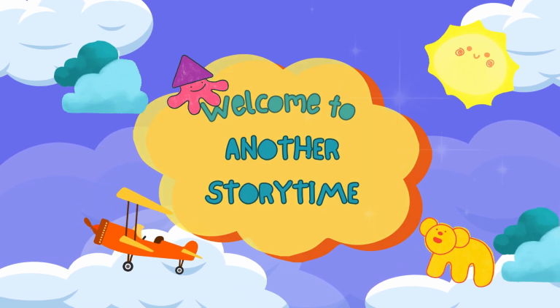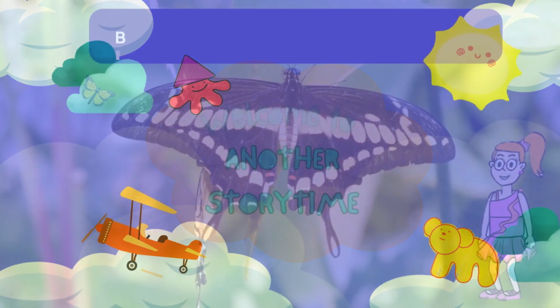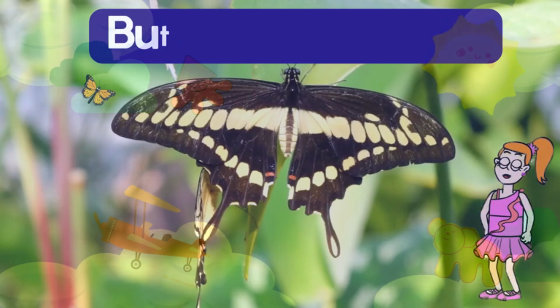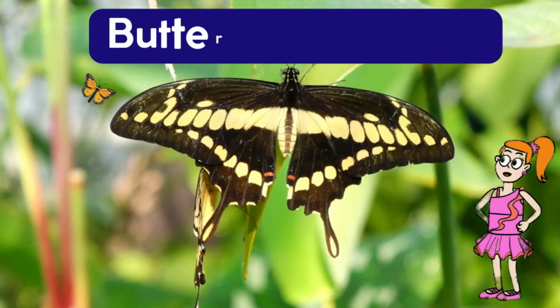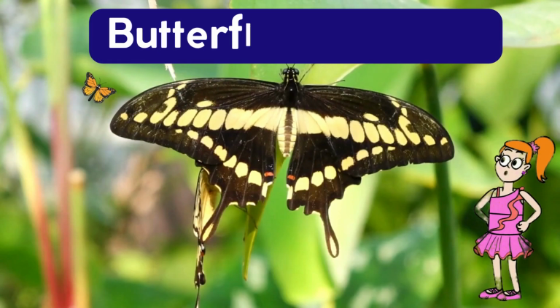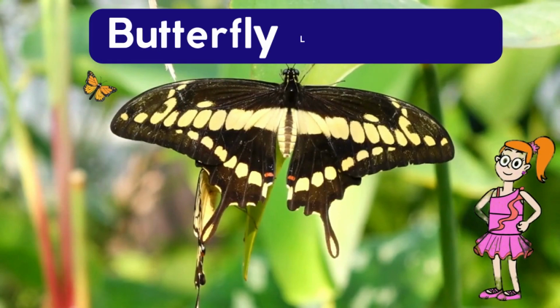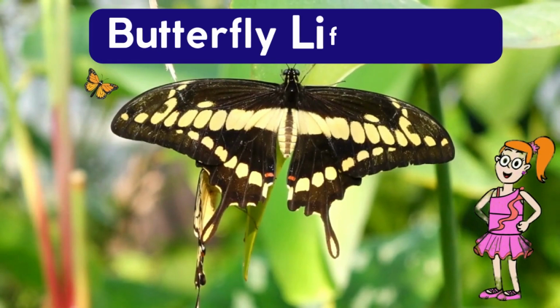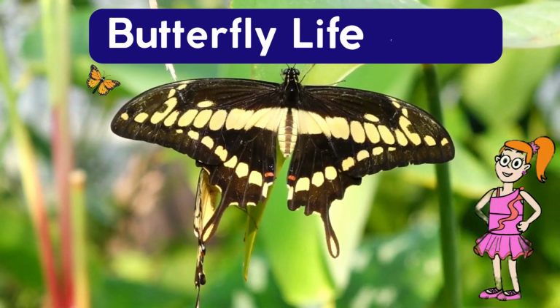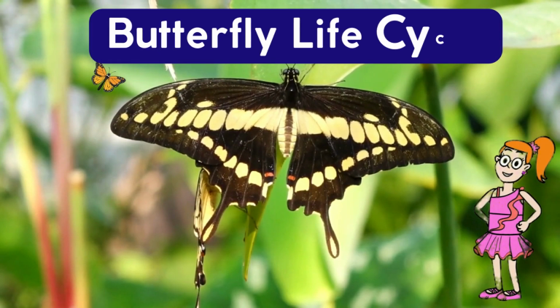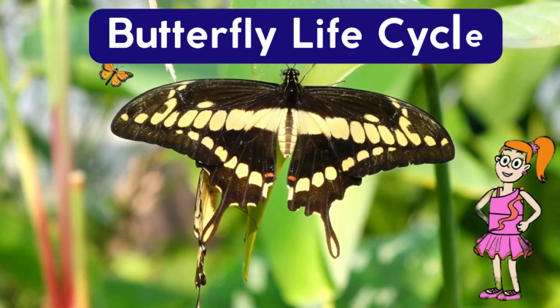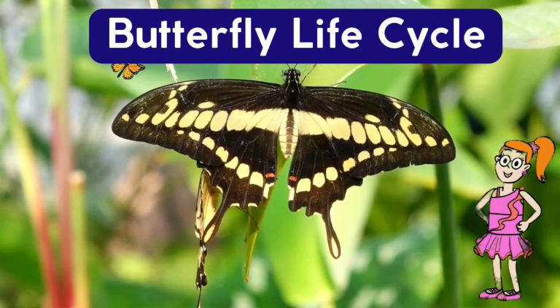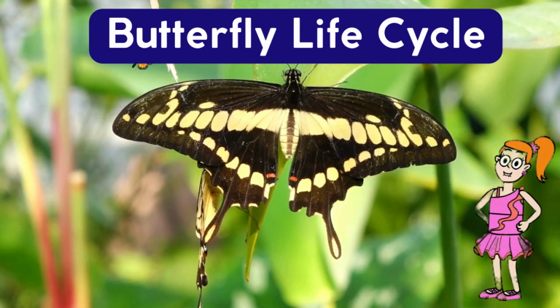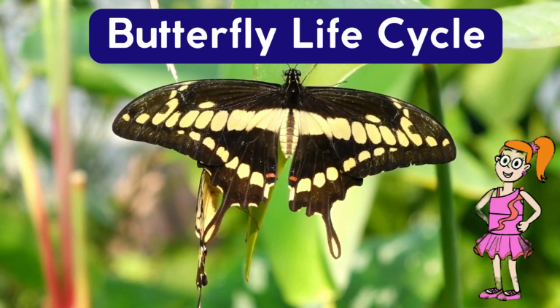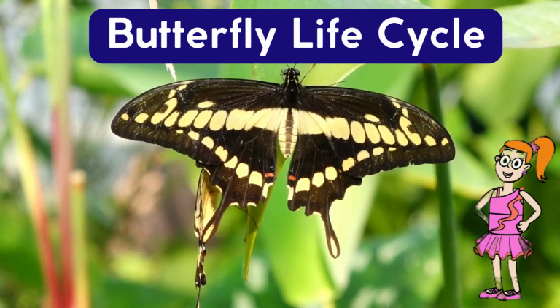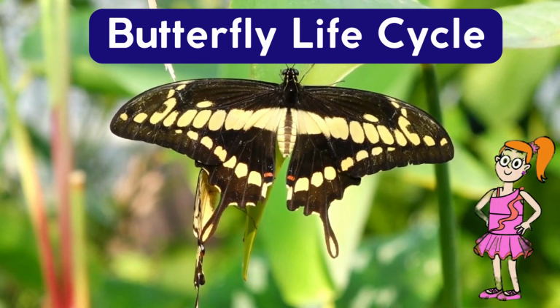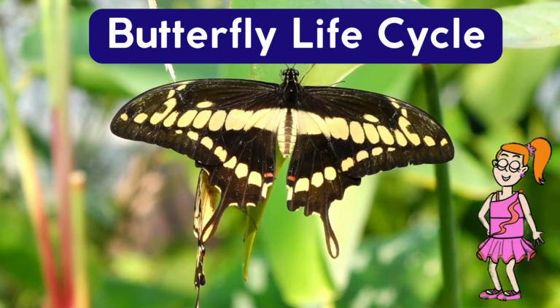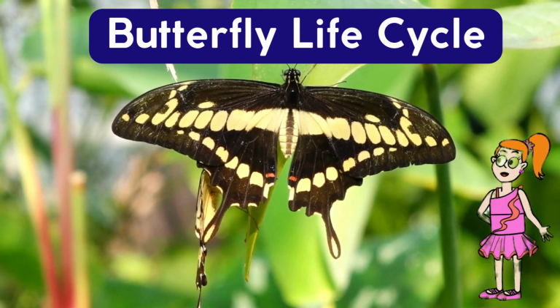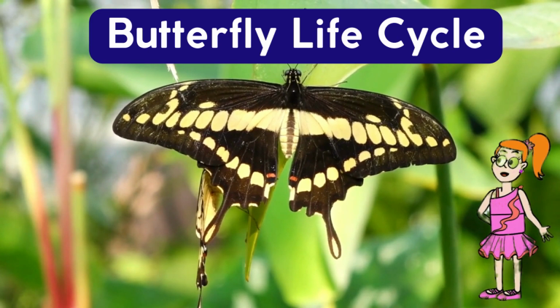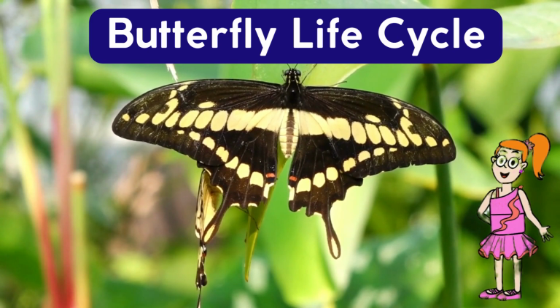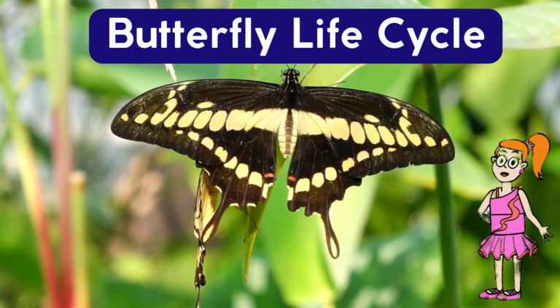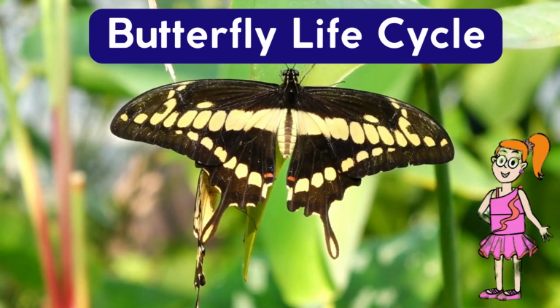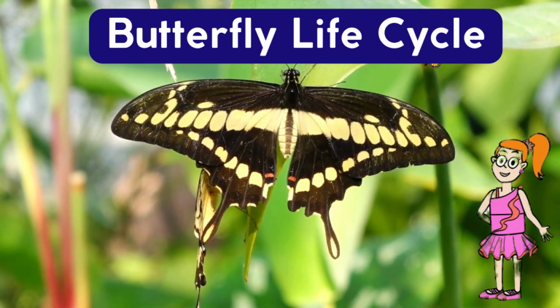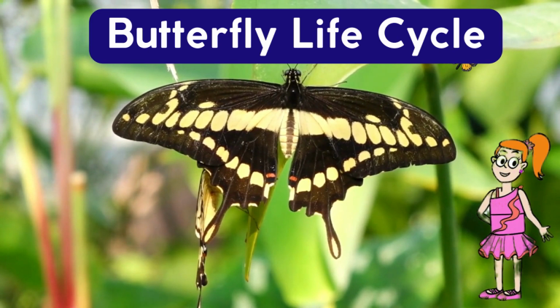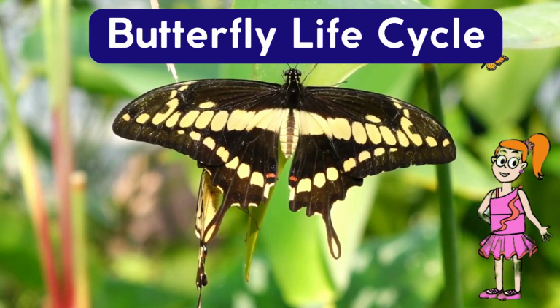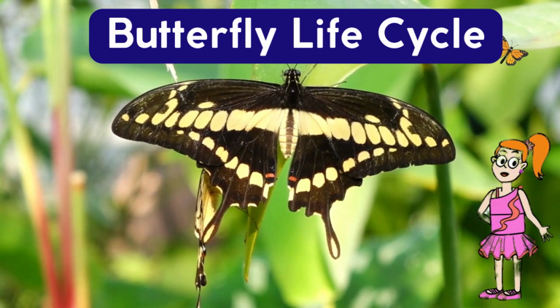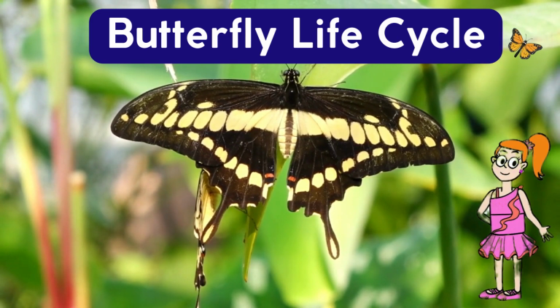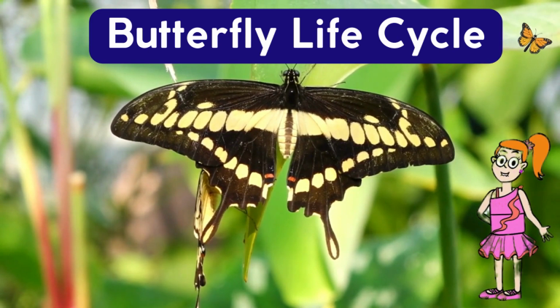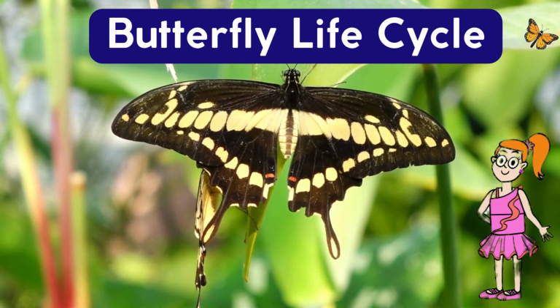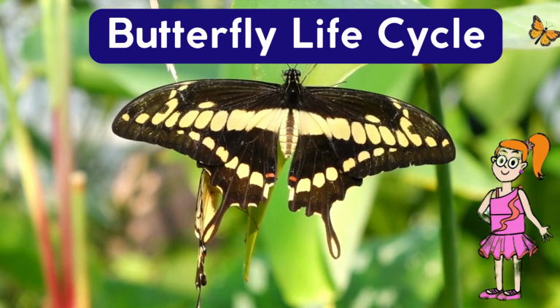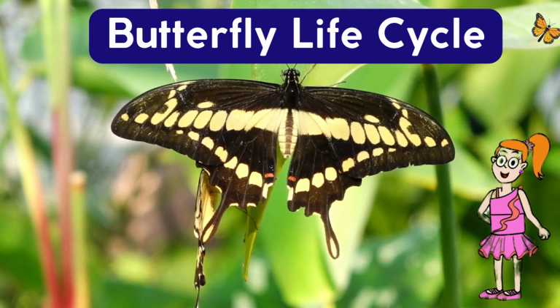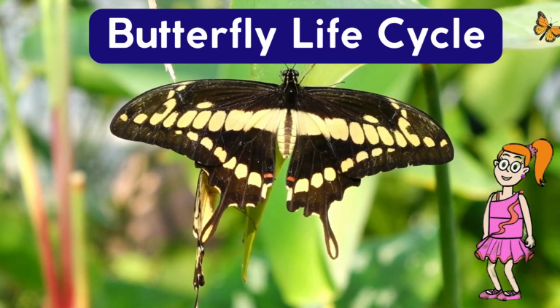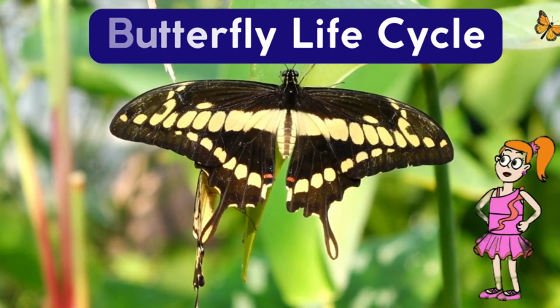Hello again and welcome to the Life Cycle of a Butterfly. Join me on this amazing adventure of the creation of the butterfly. Let's begin.